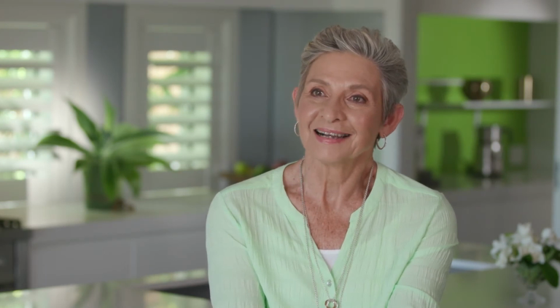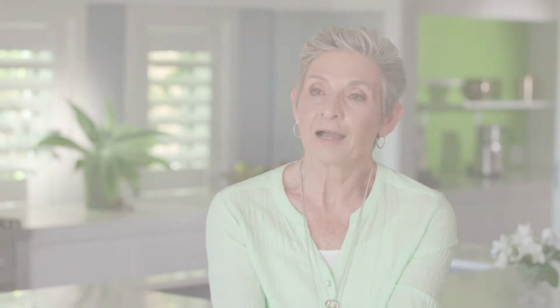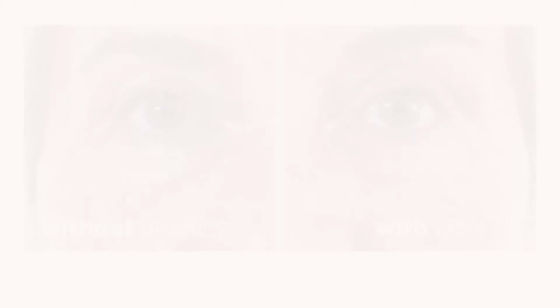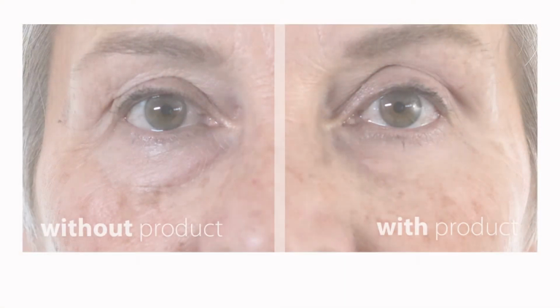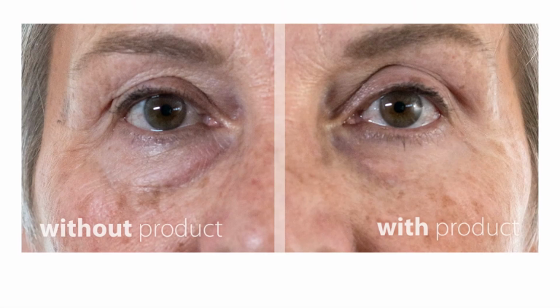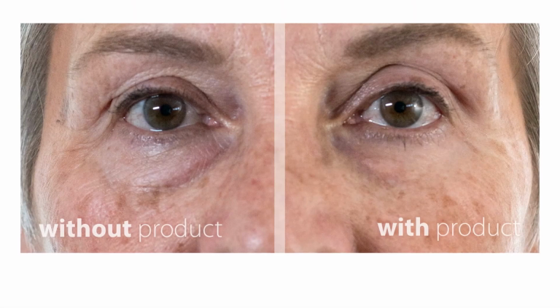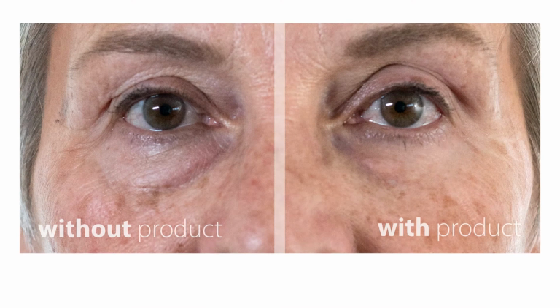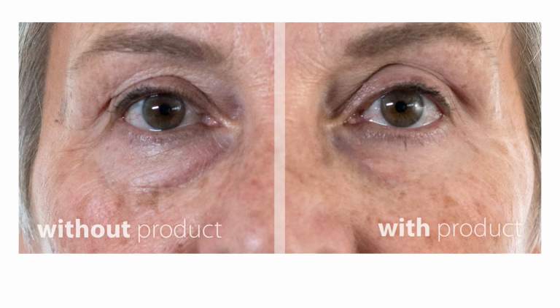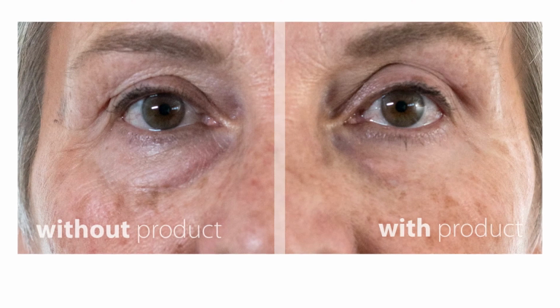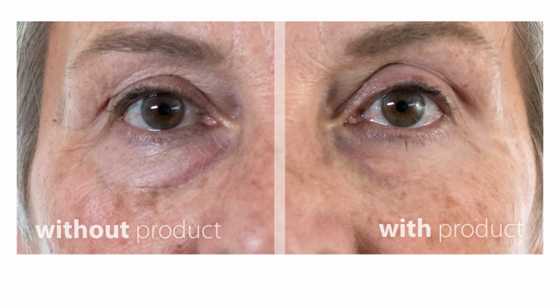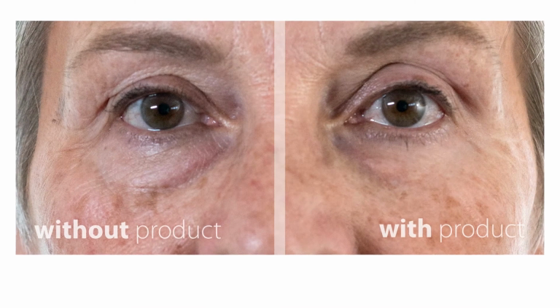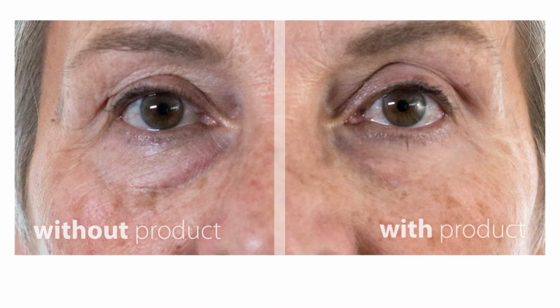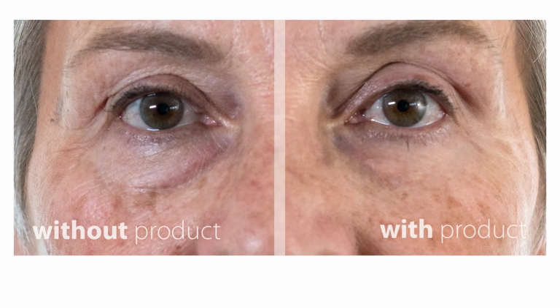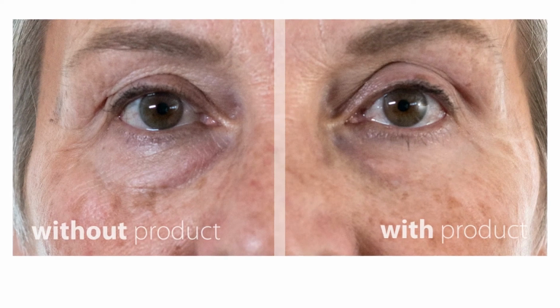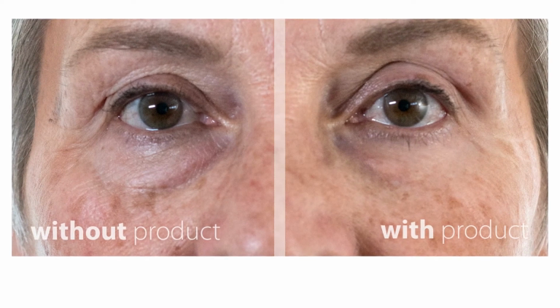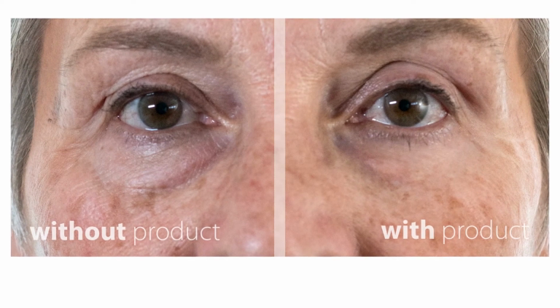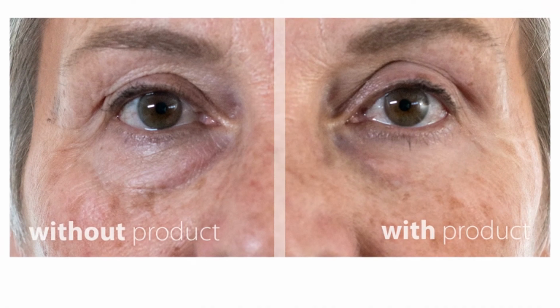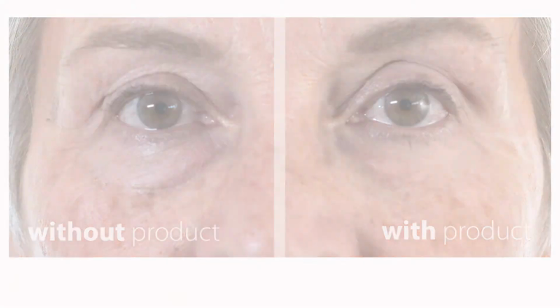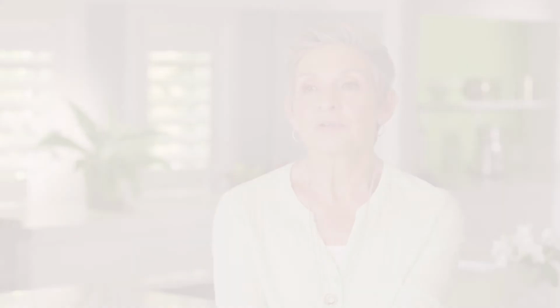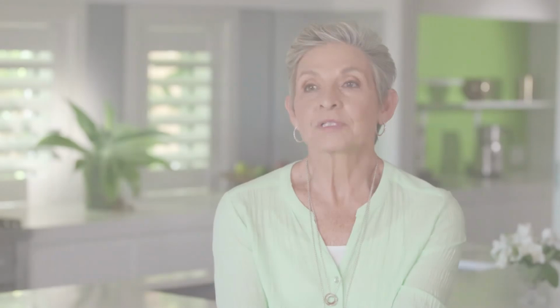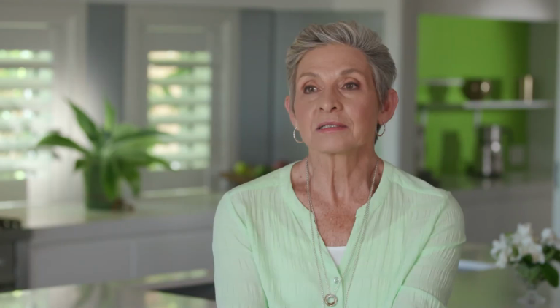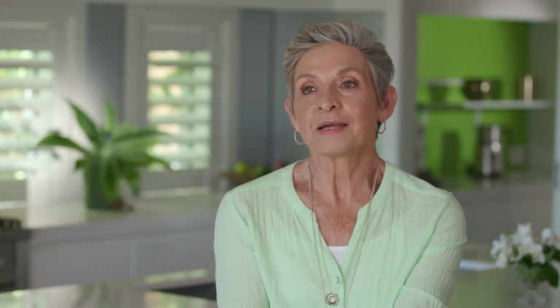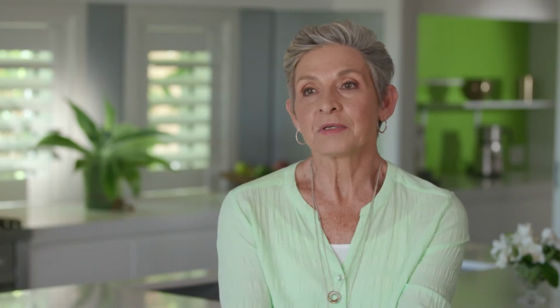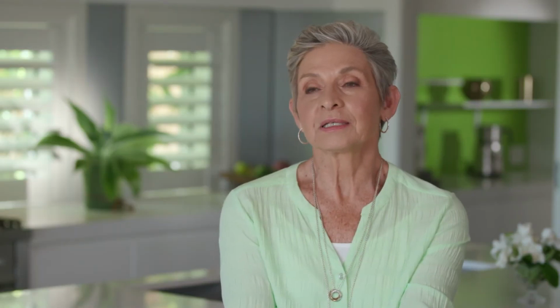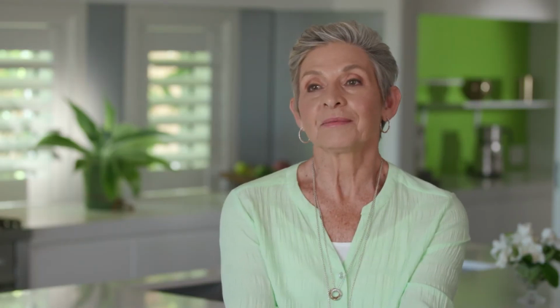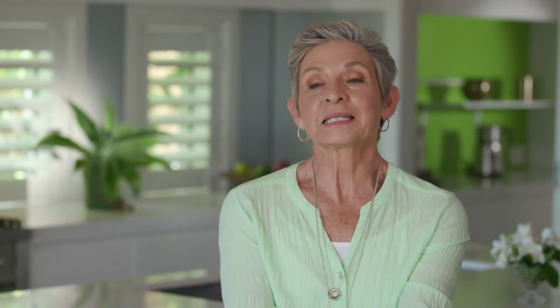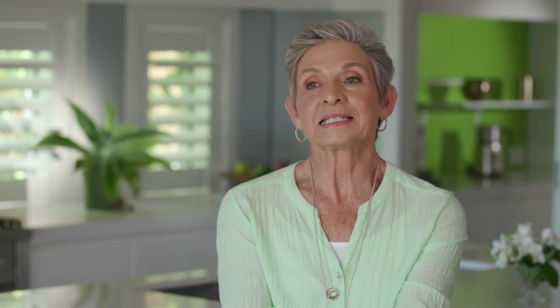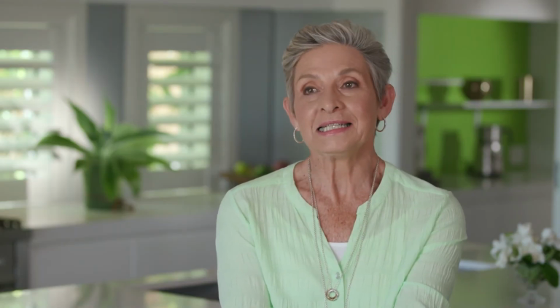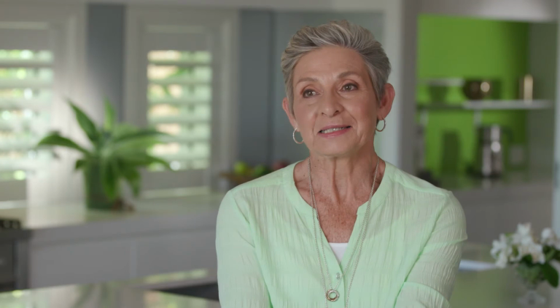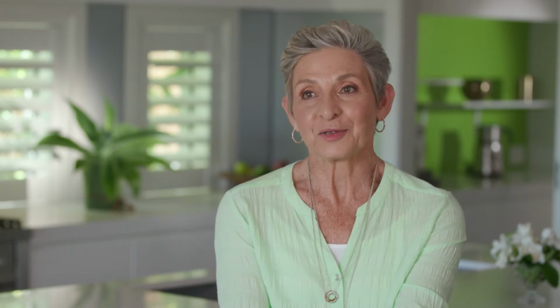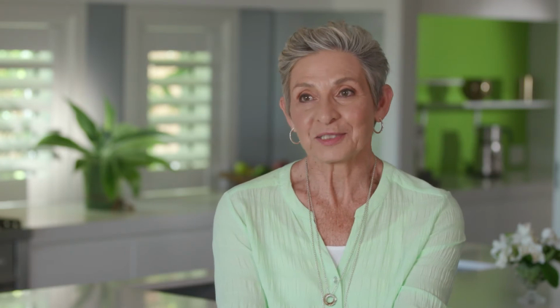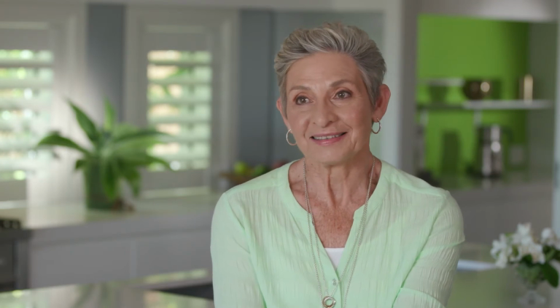I highly recommend it. When I apply my Perfect Eyes, the results make me think I'm 16 years old again.